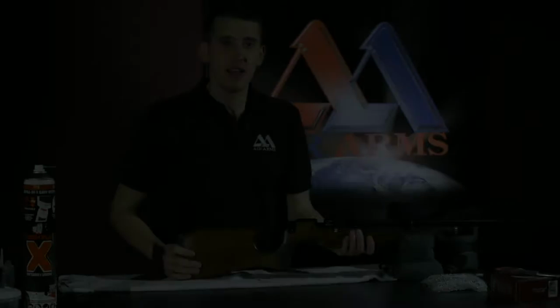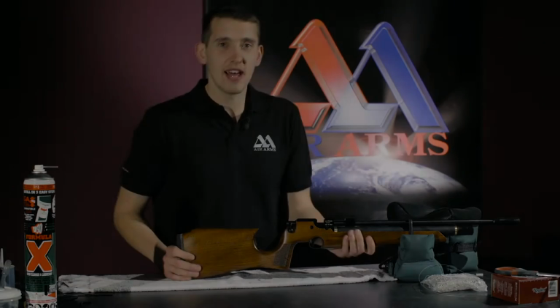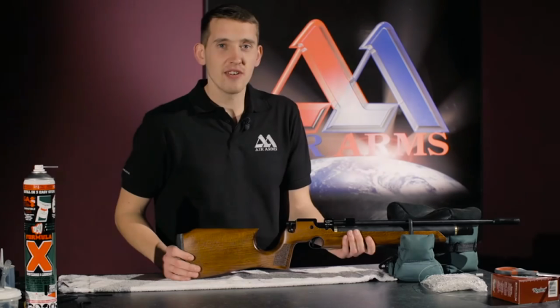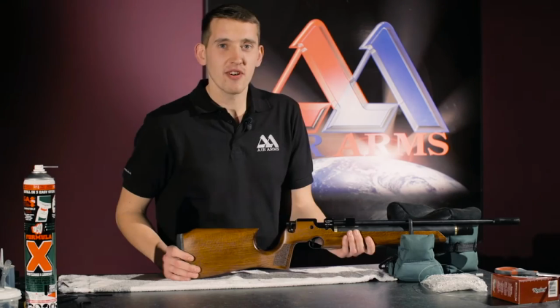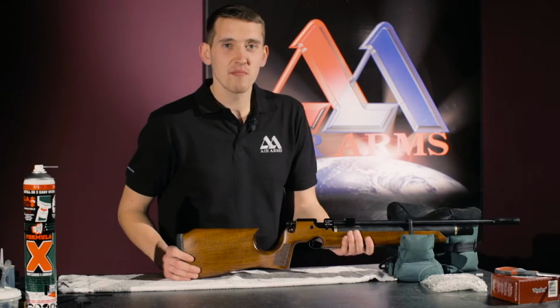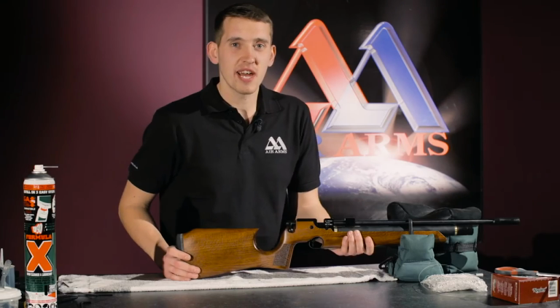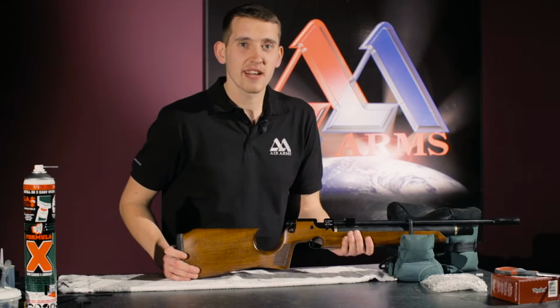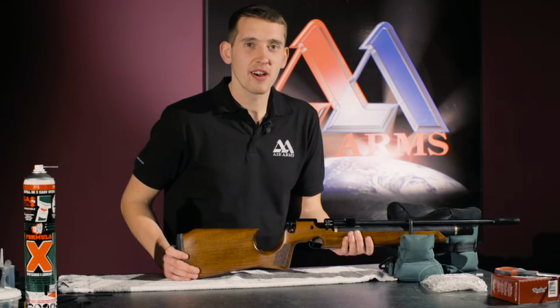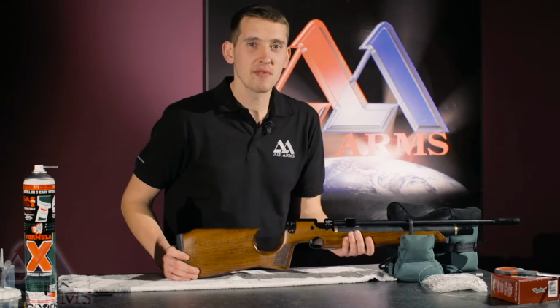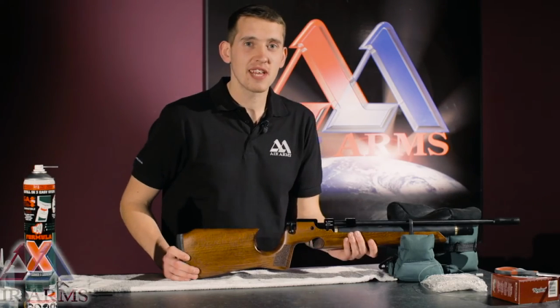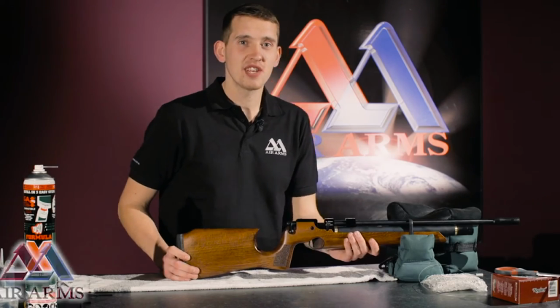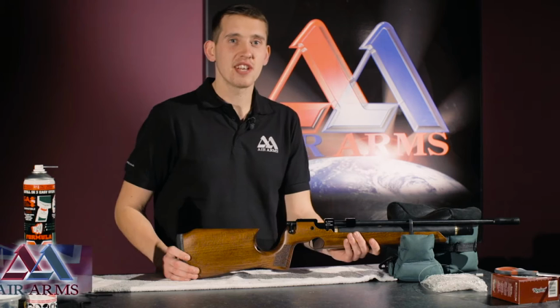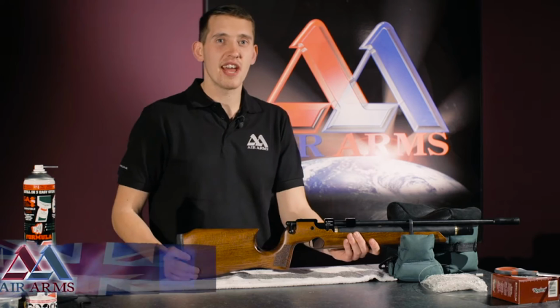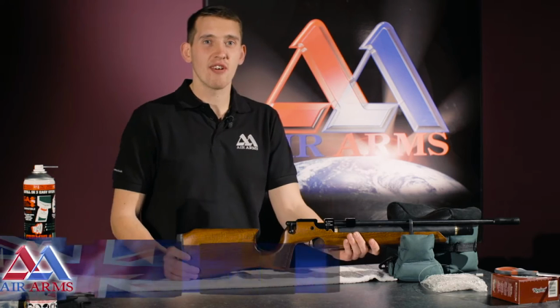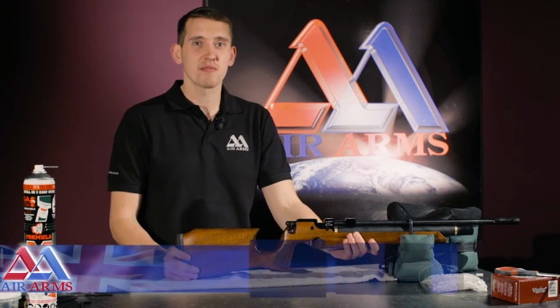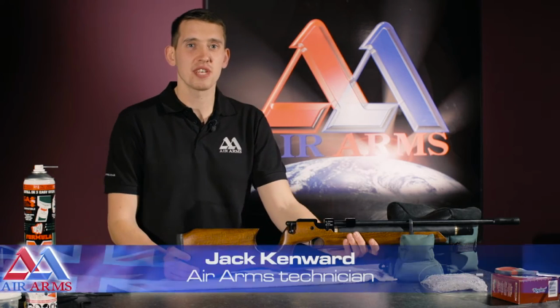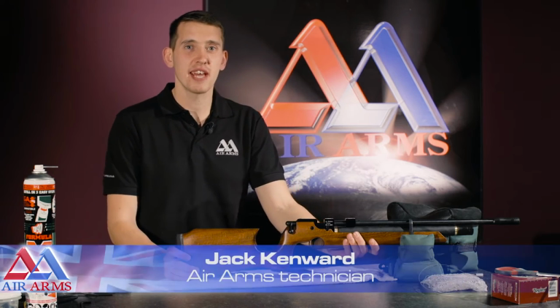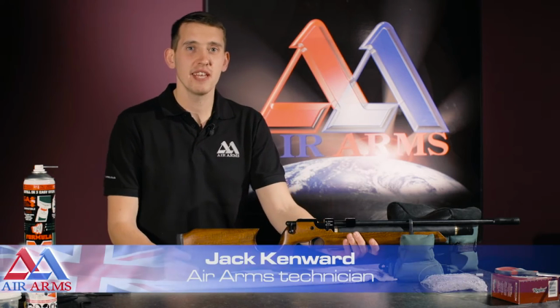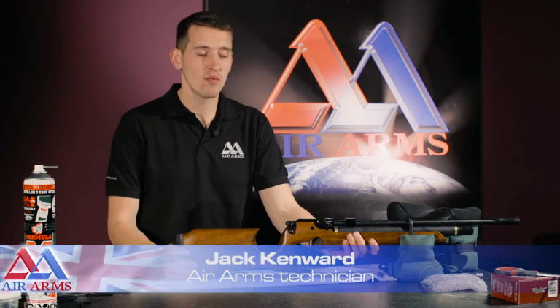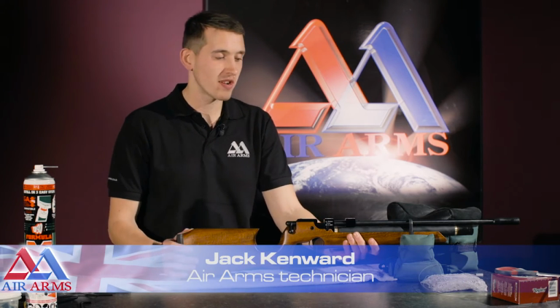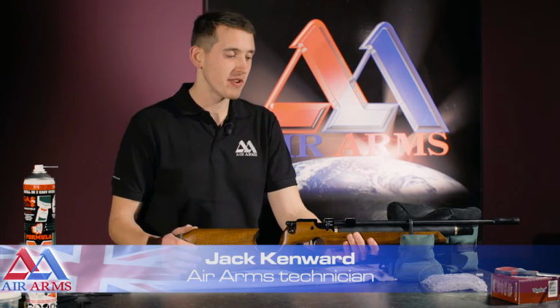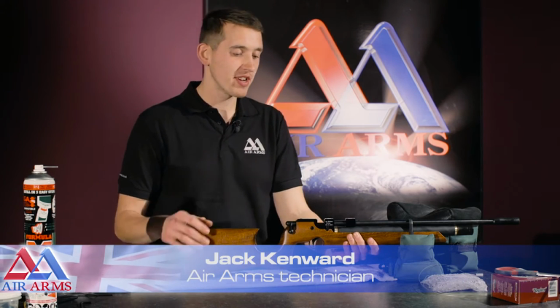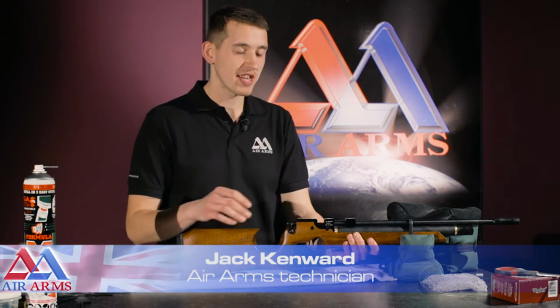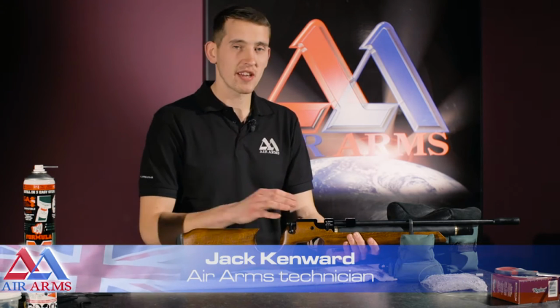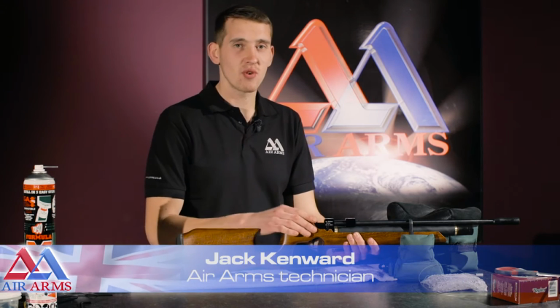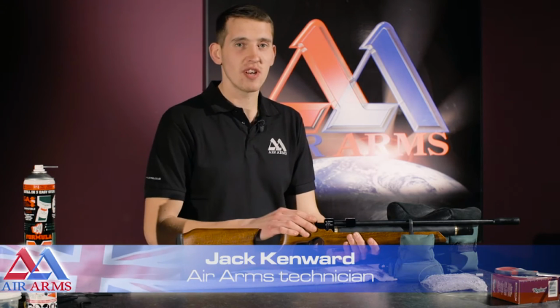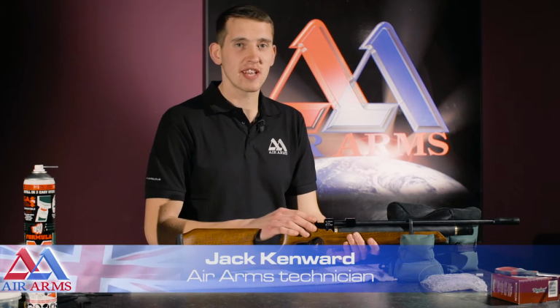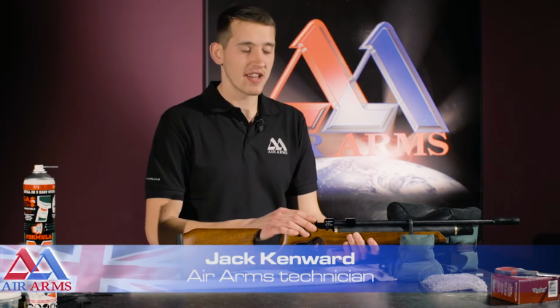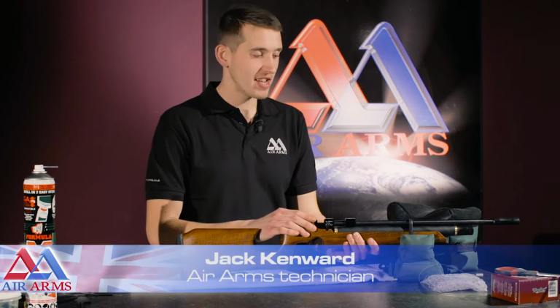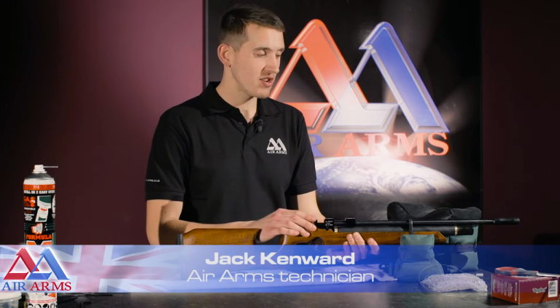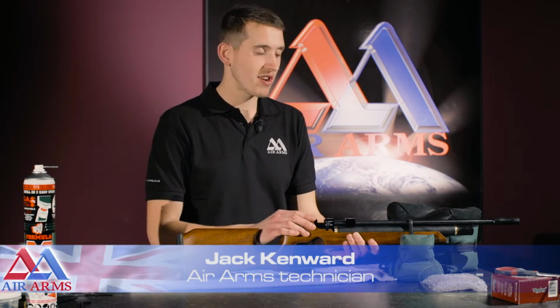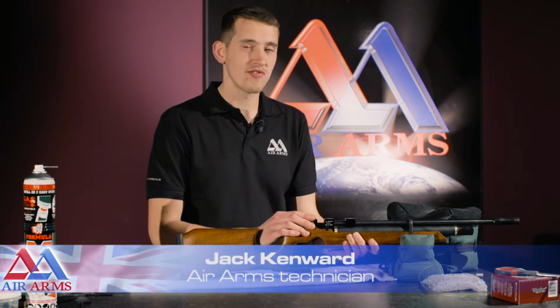Hello, I'm Jack. I'm a technician at Air Arms. Today we're going to be greasing and oiling an S200.